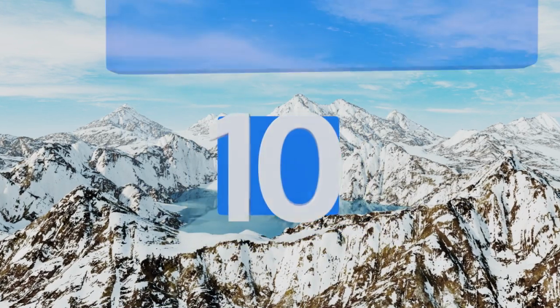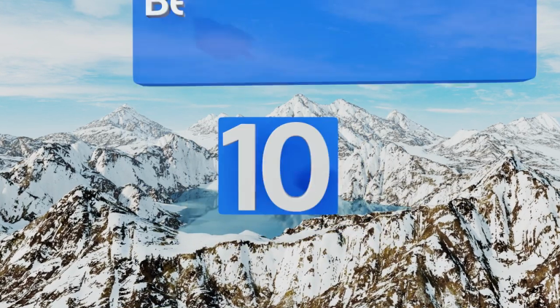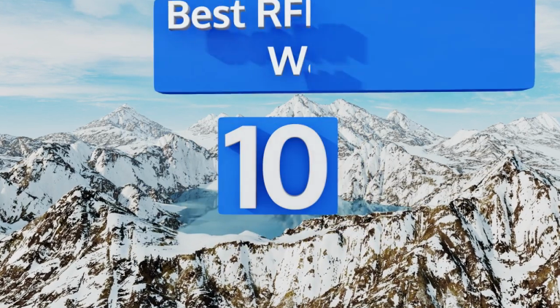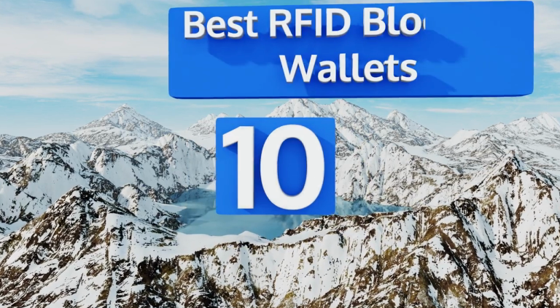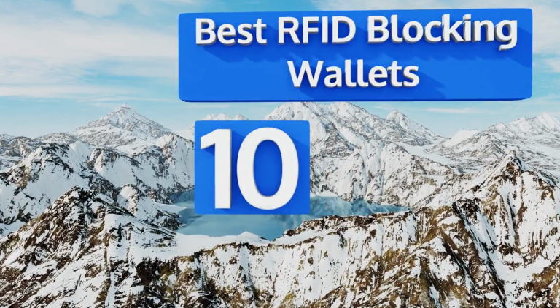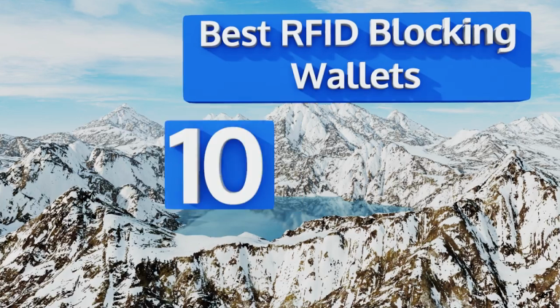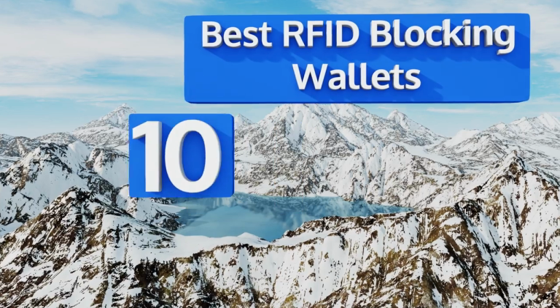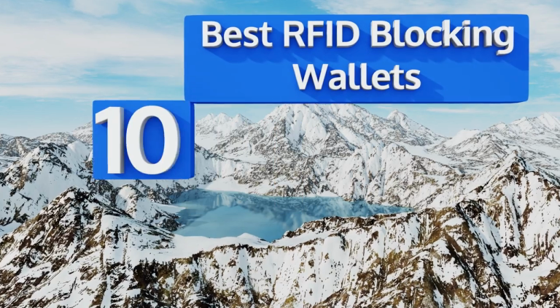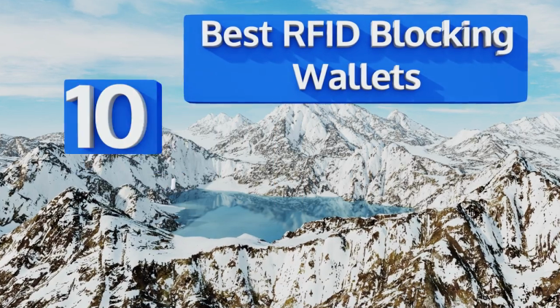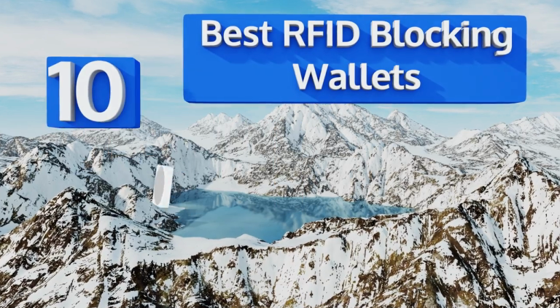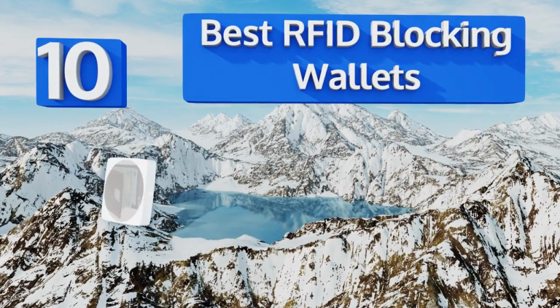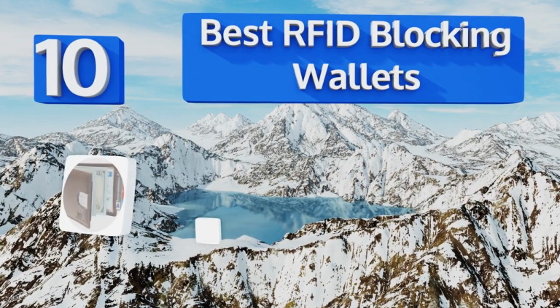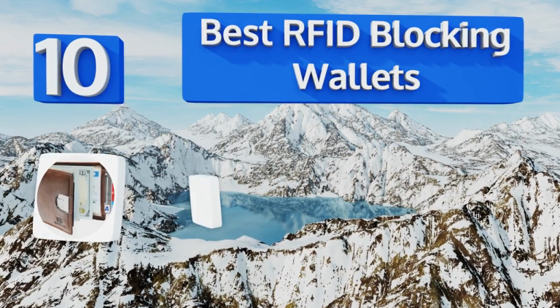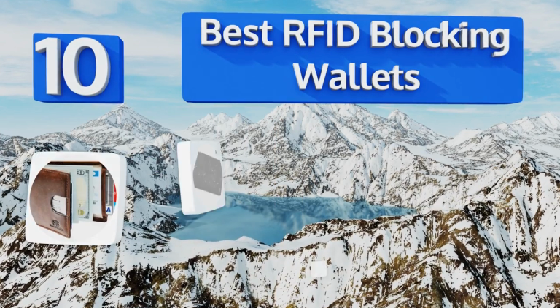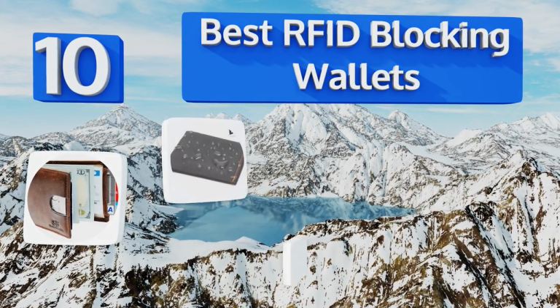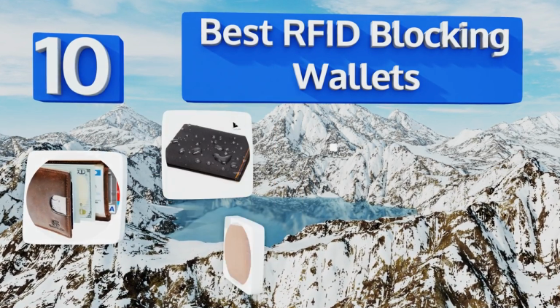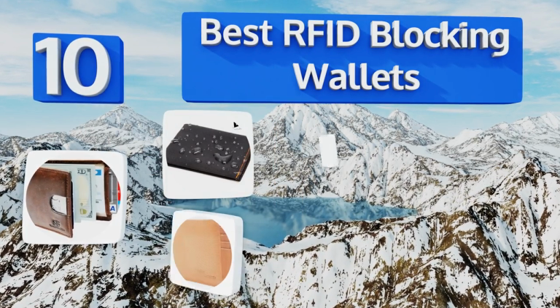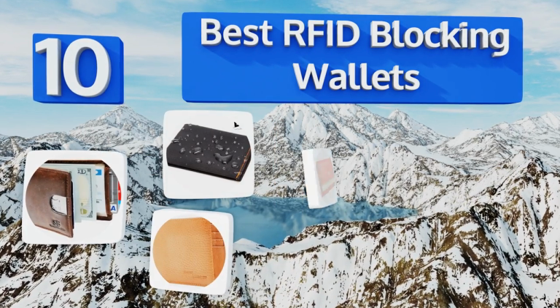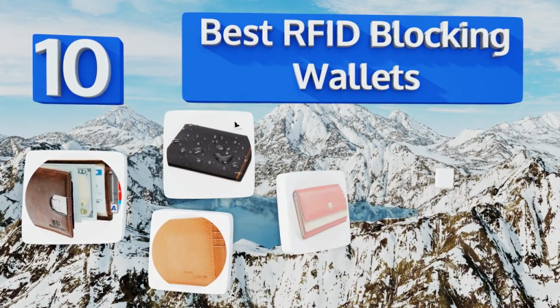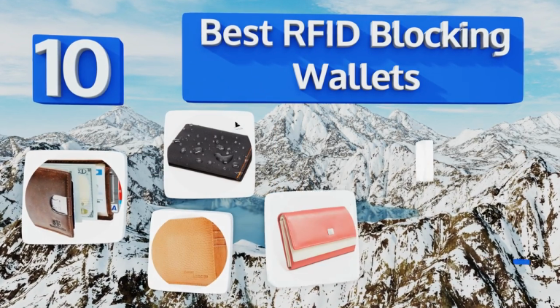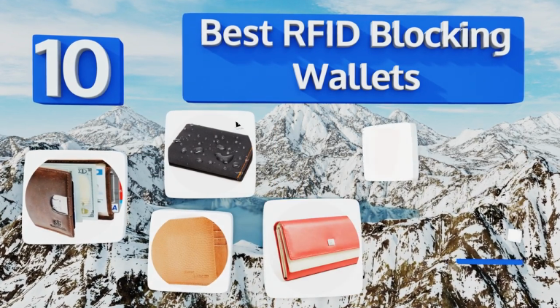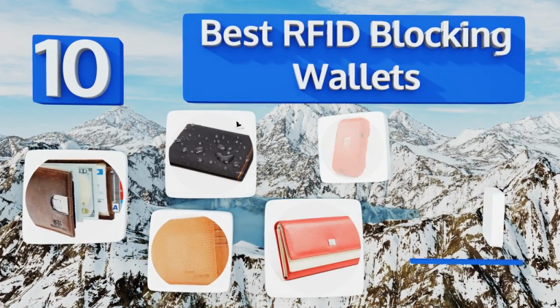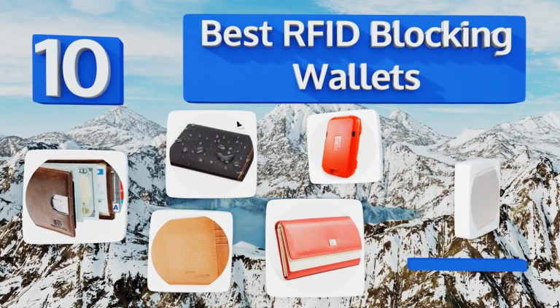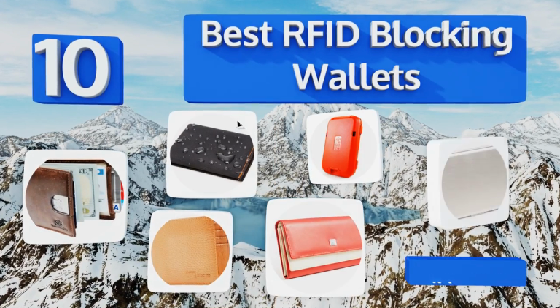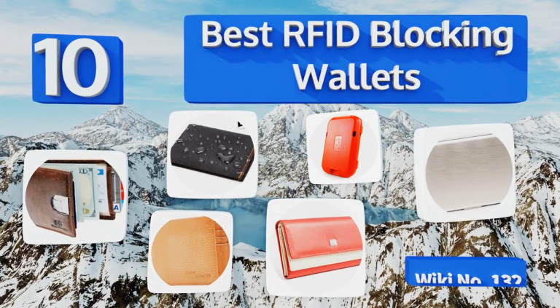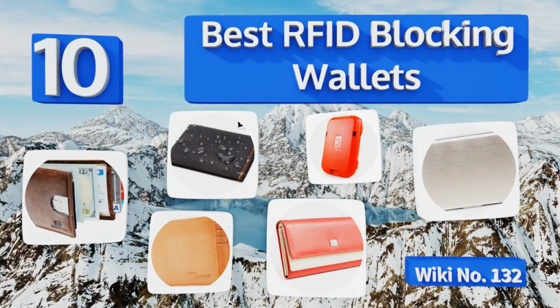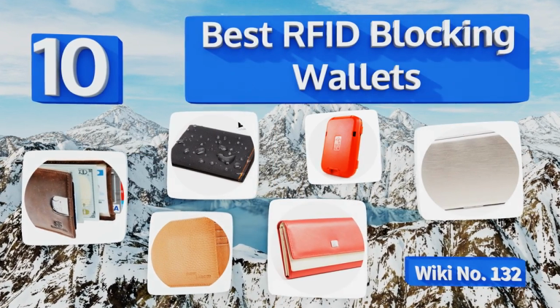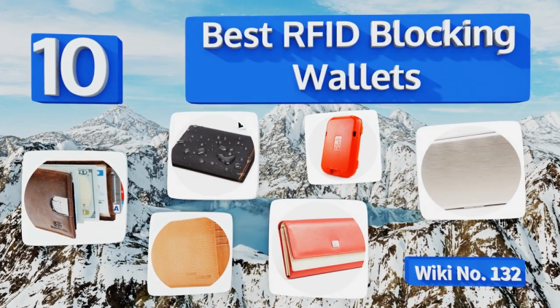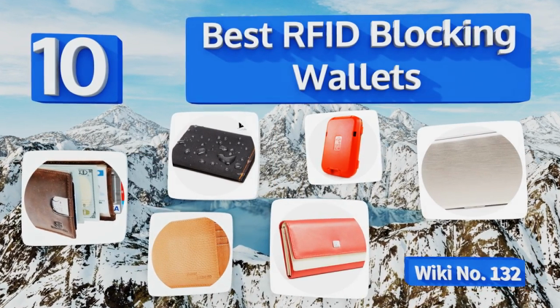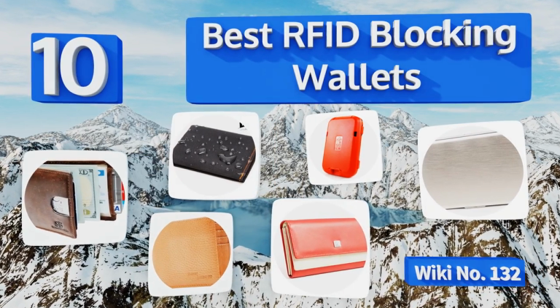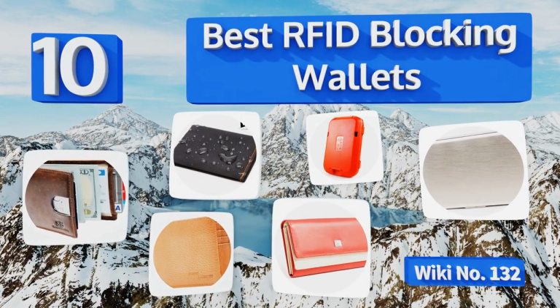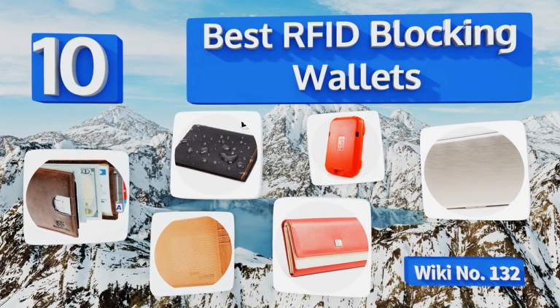EasyVid presents the 10 best RFID blocking wallets. Let's get started with the list.